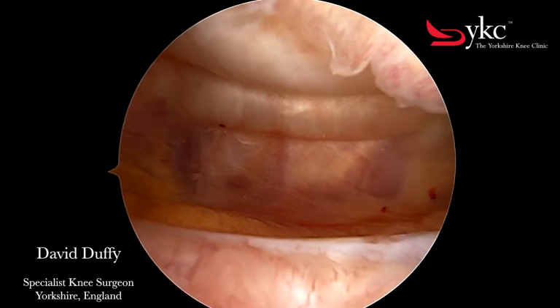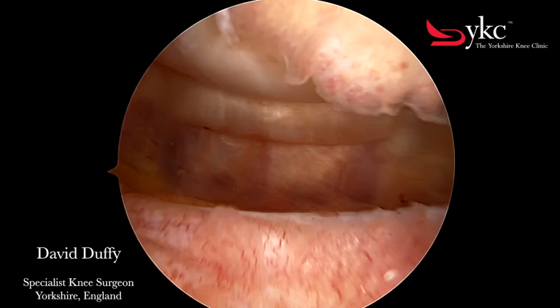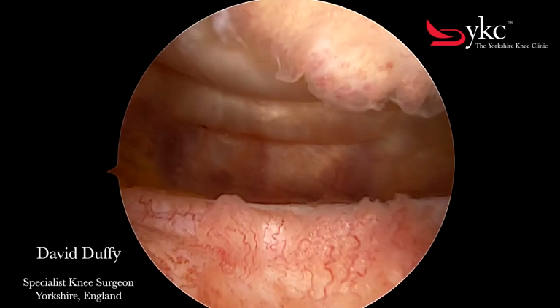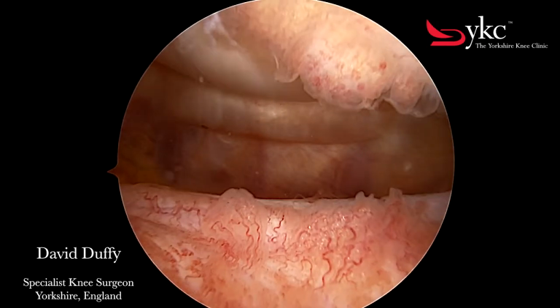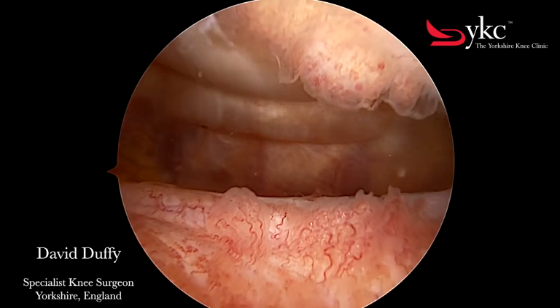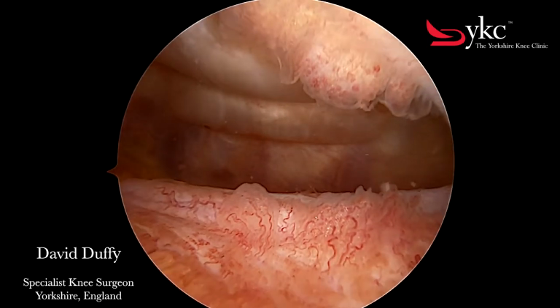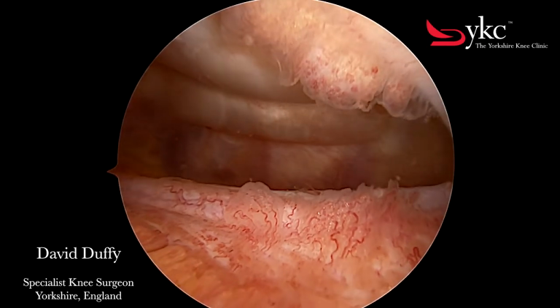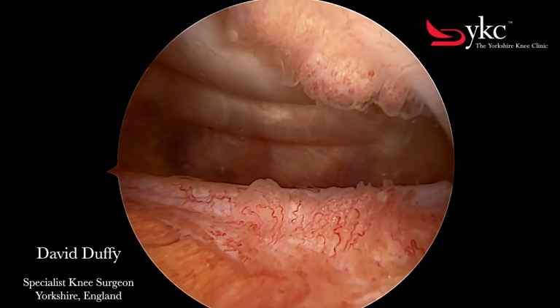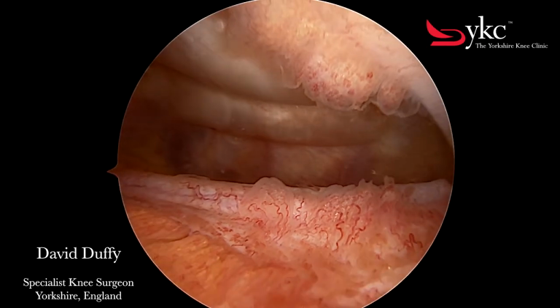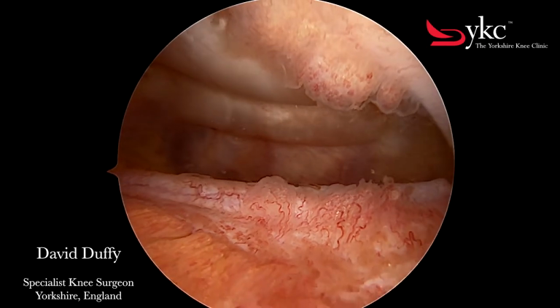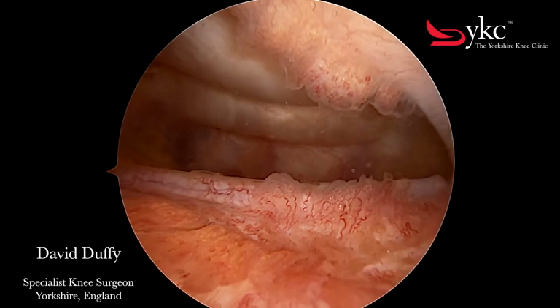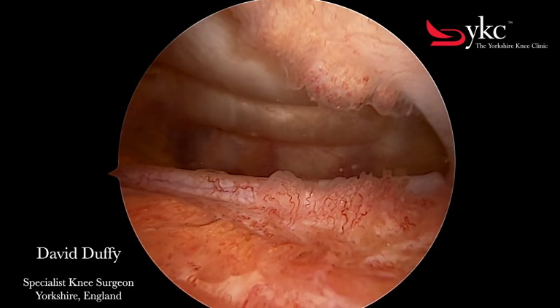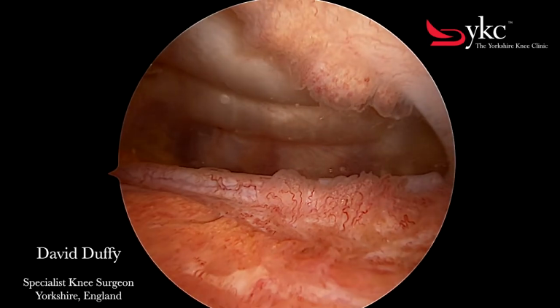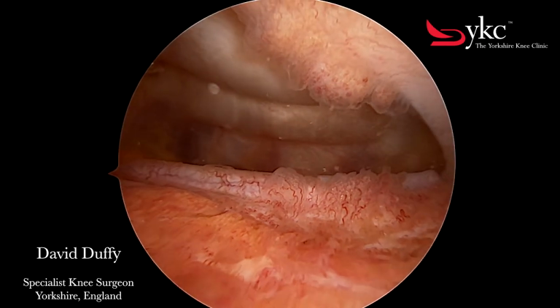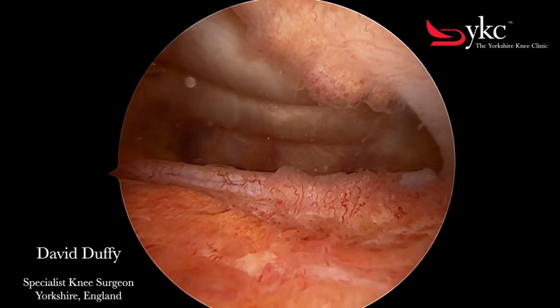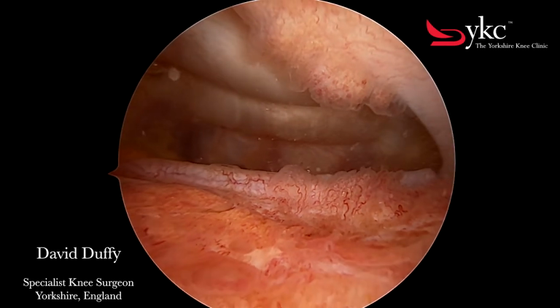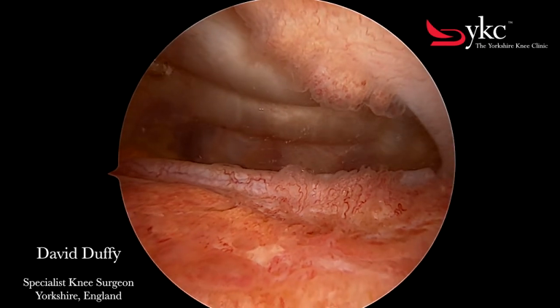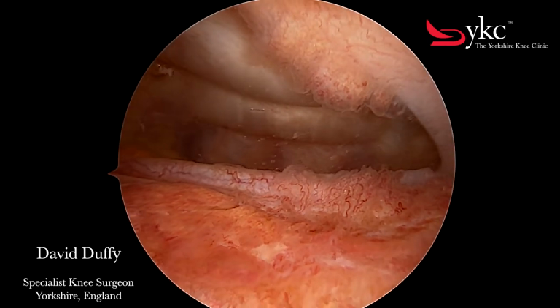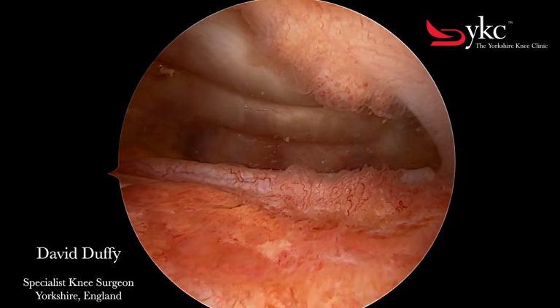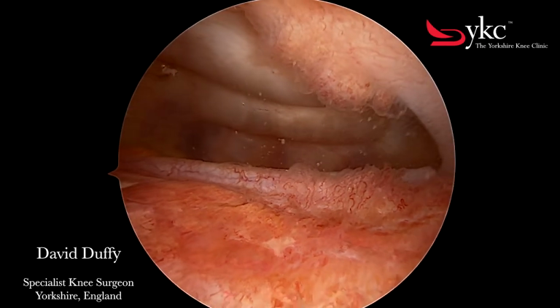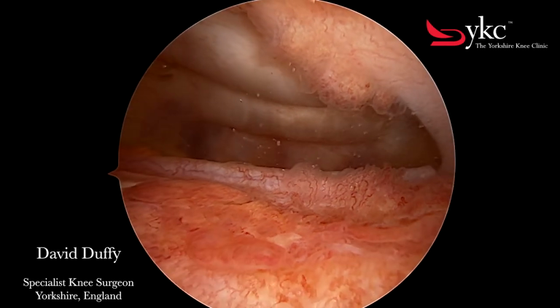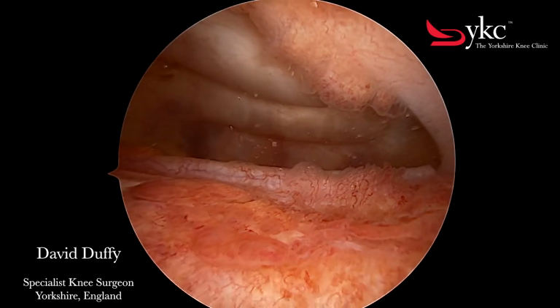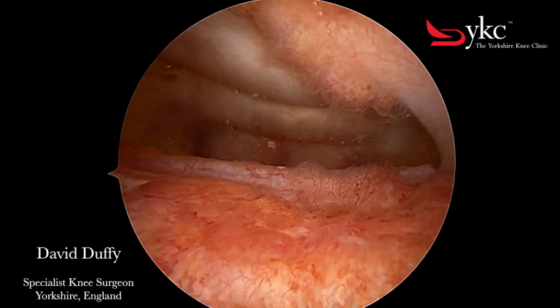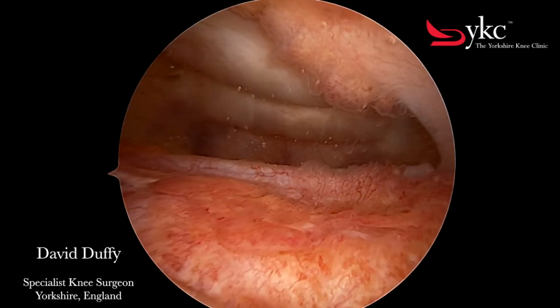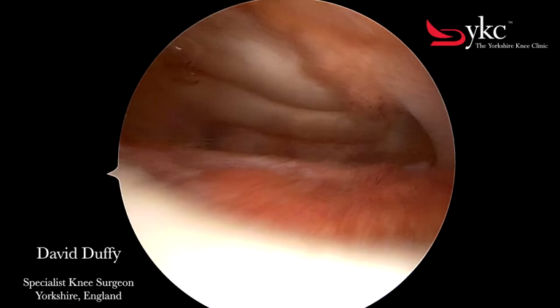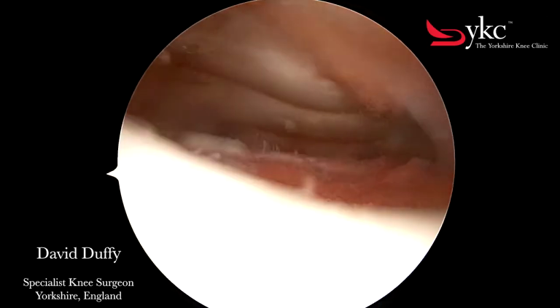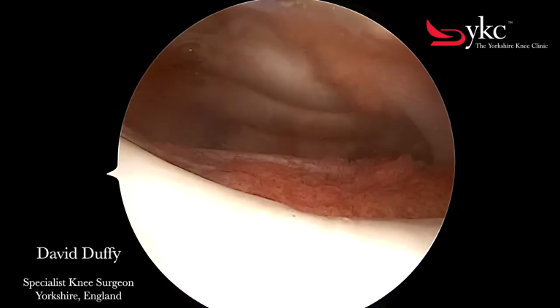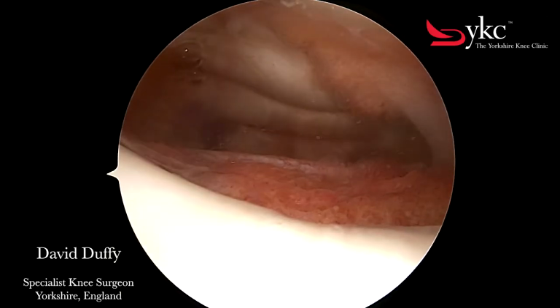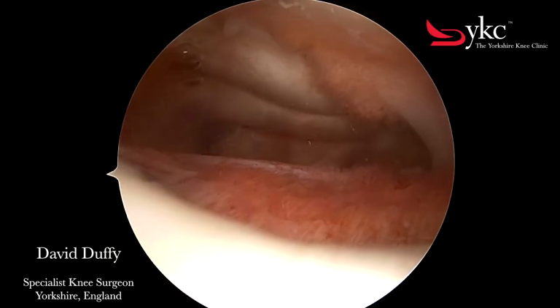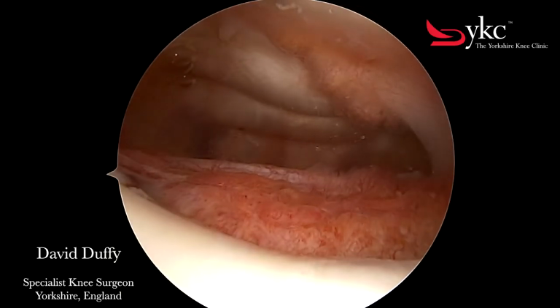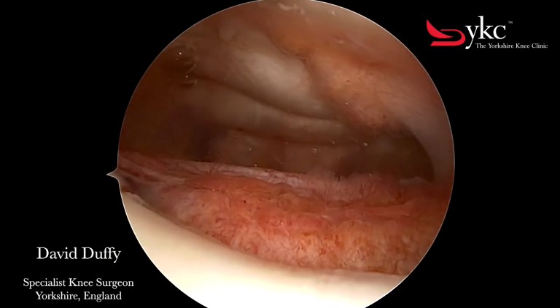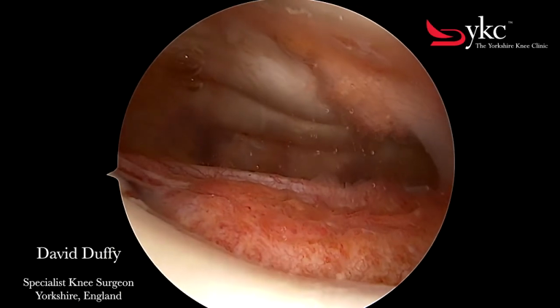It's the synovium that produces the lubrication of the knee, and here you can even see the individual blood vessels running through it.